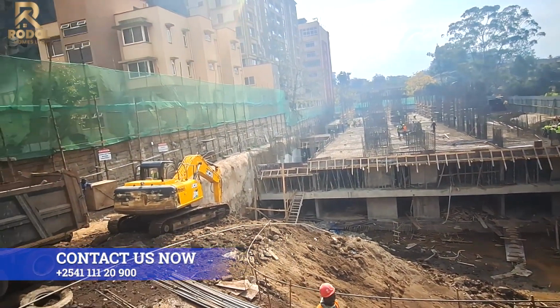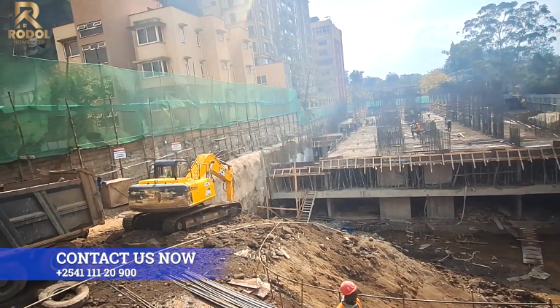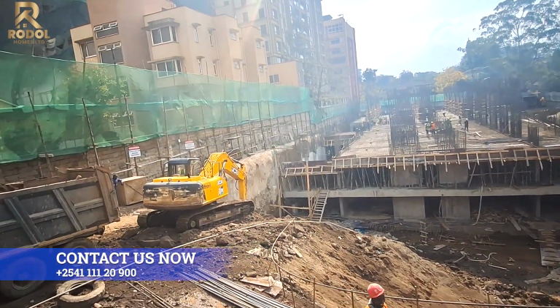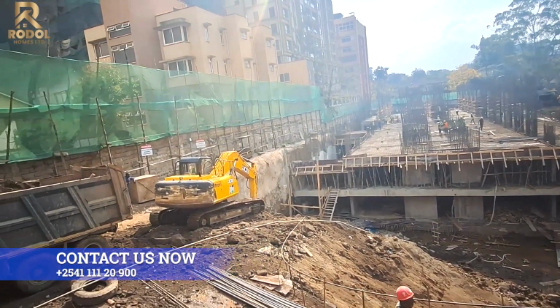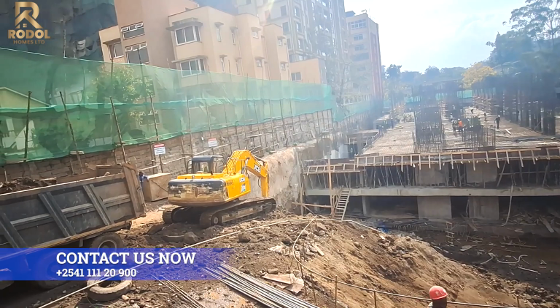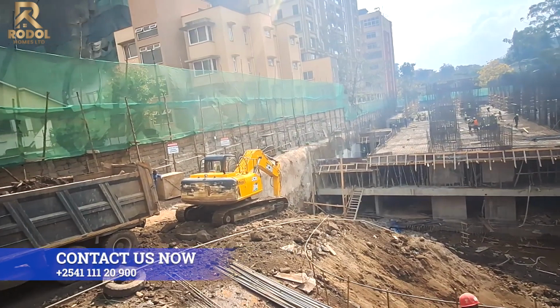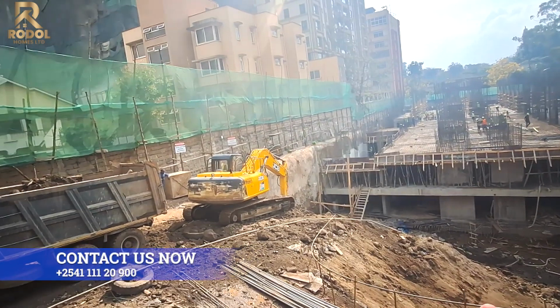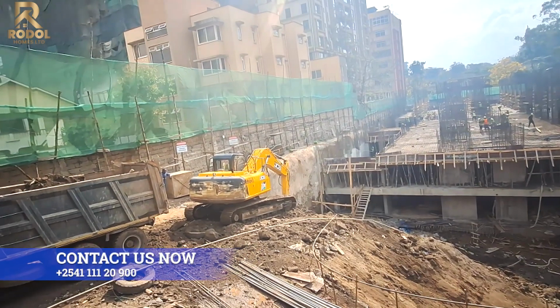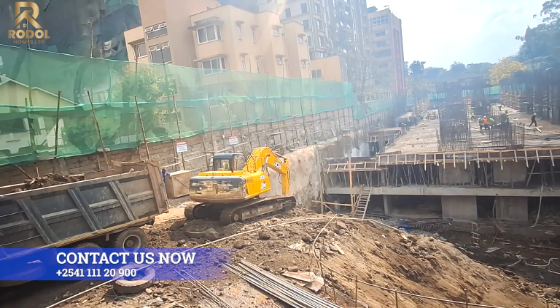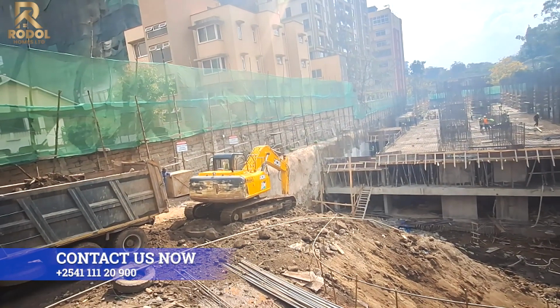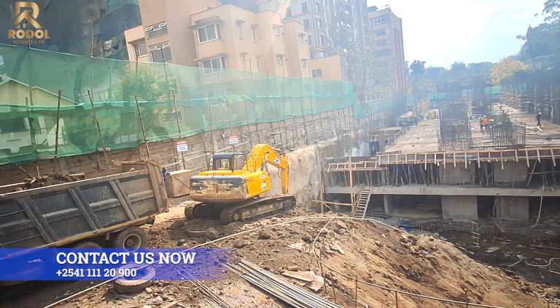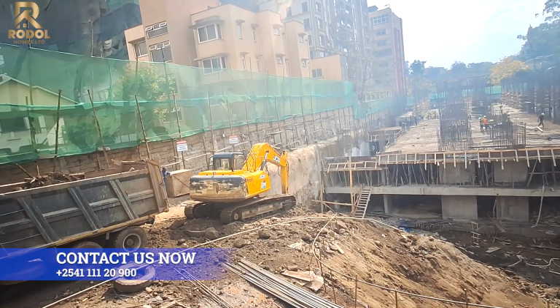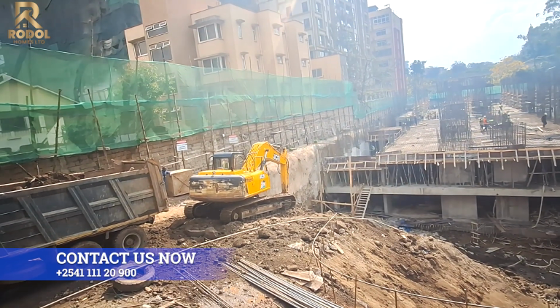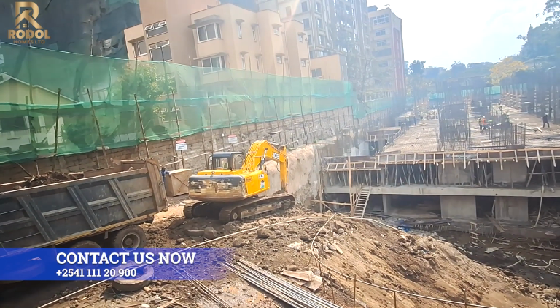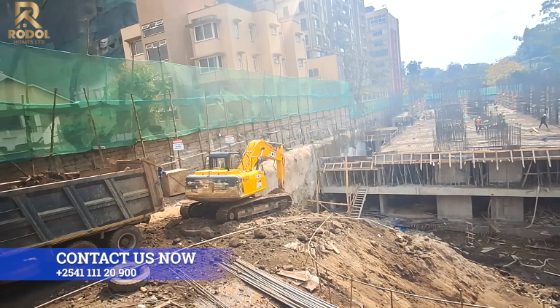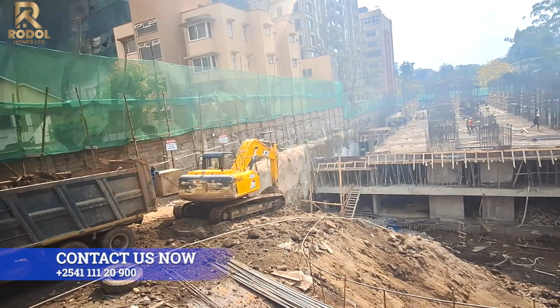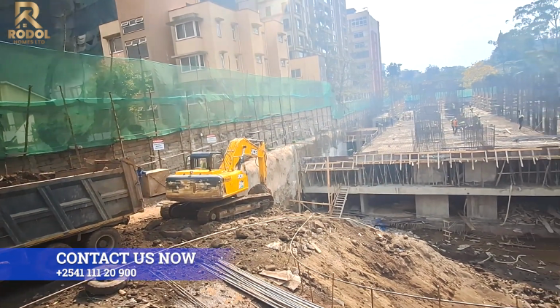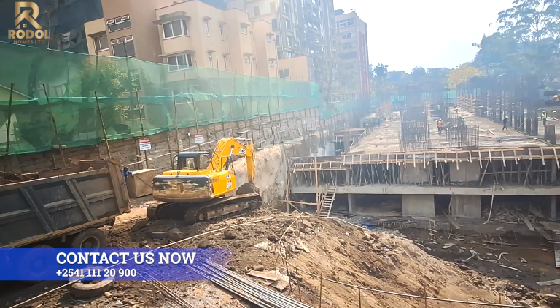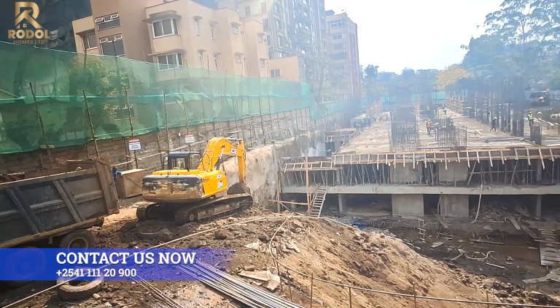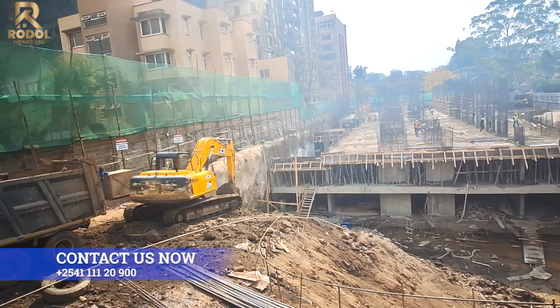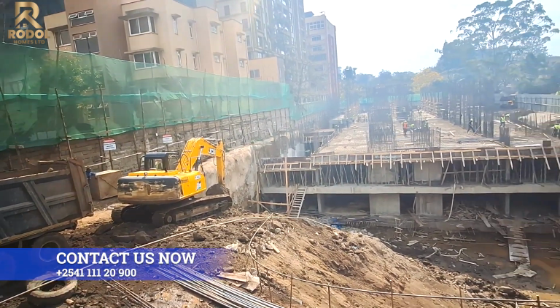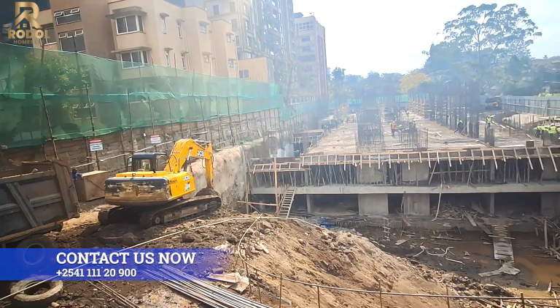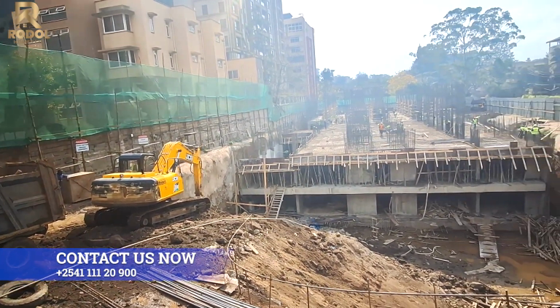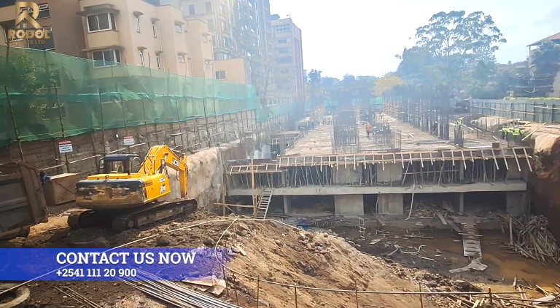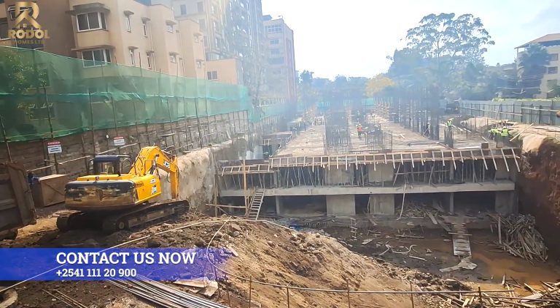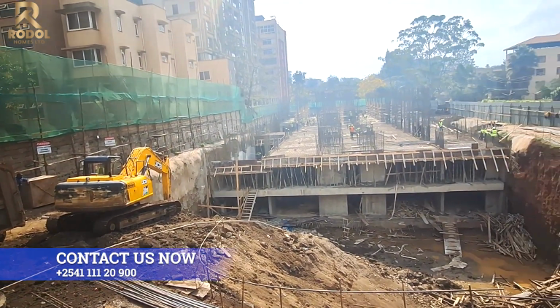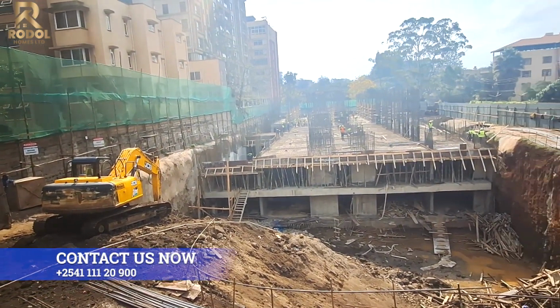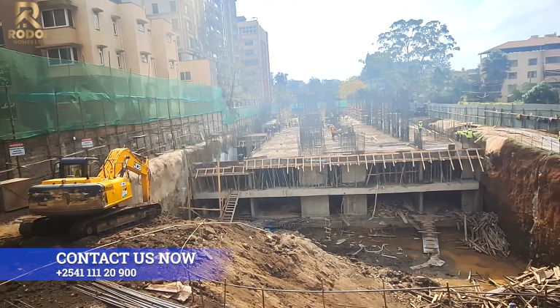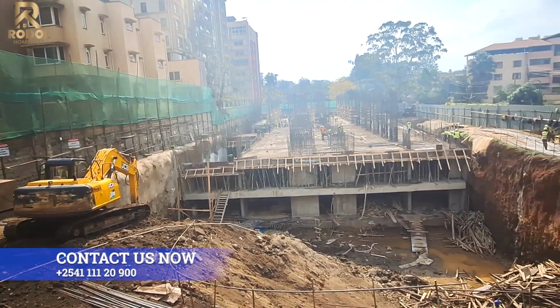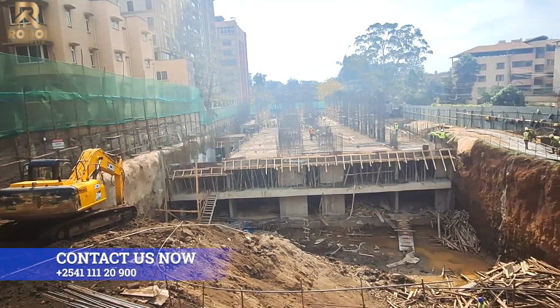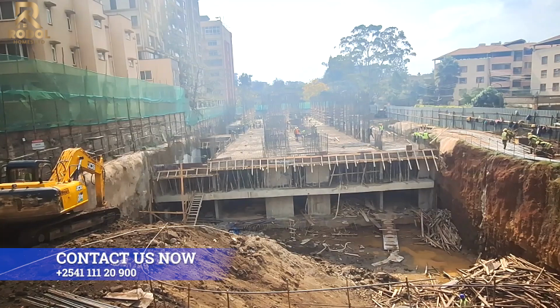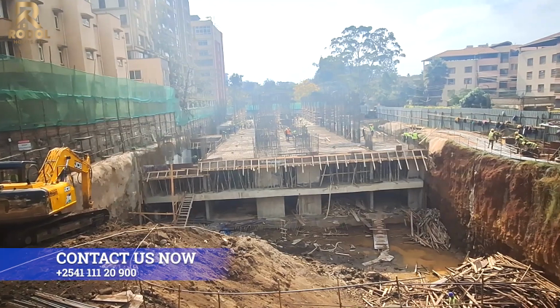Tower B and C comprise of five bedroom duplexes, four and two bedroom units, all with DSQ.